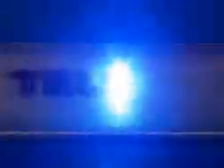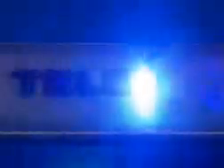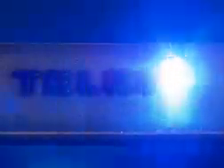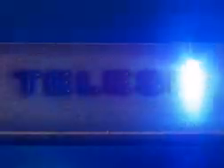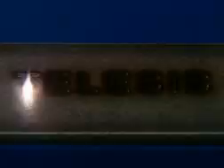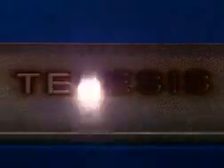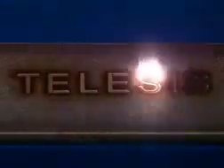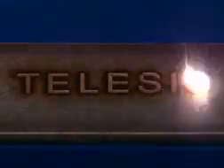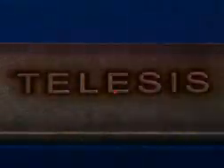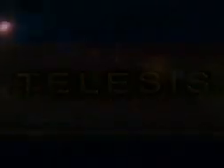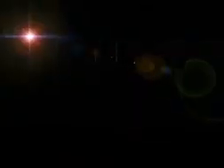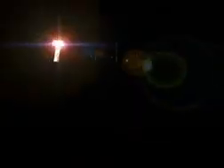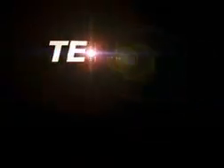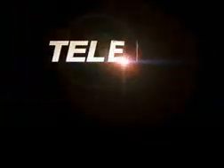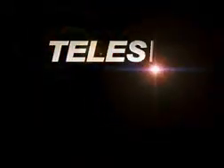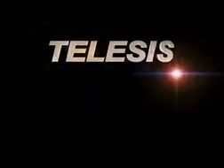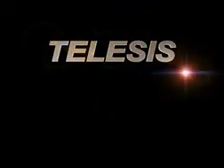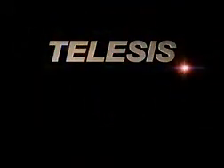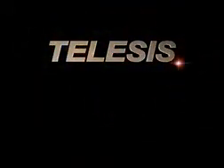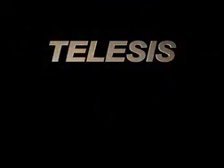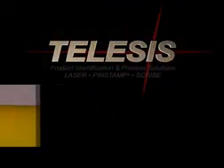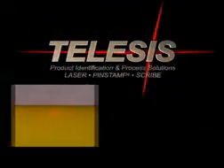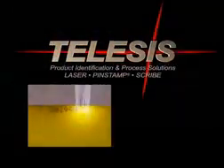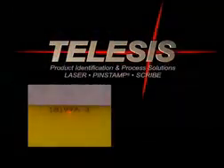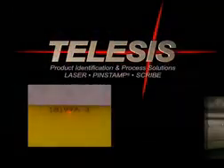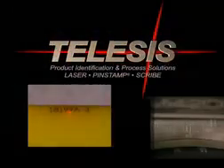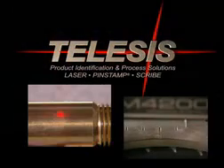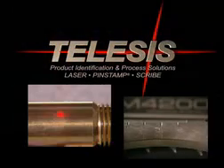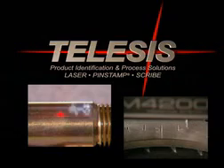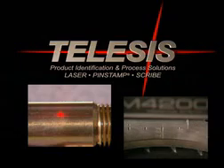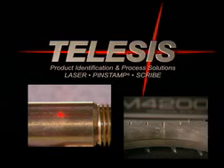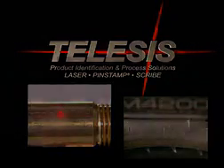TELESYS, the leader in product identification technology, is pleased to present our newest laser and pin stamp marking systems.